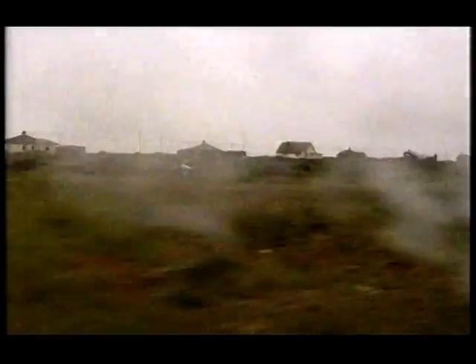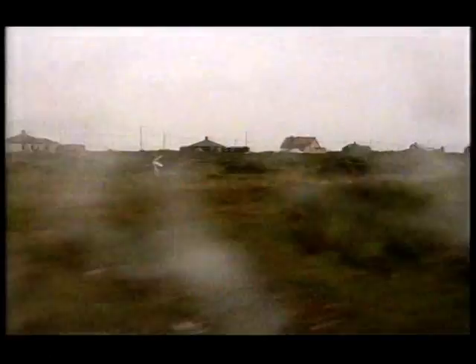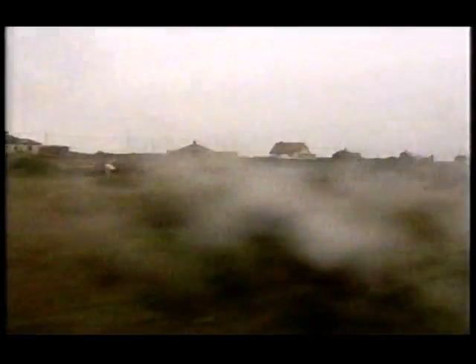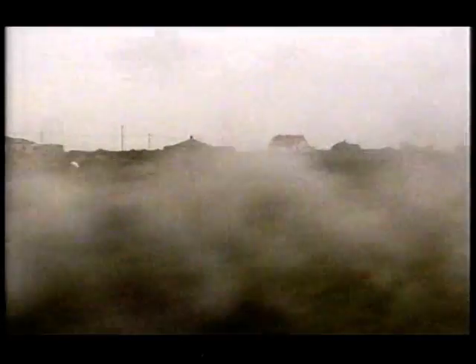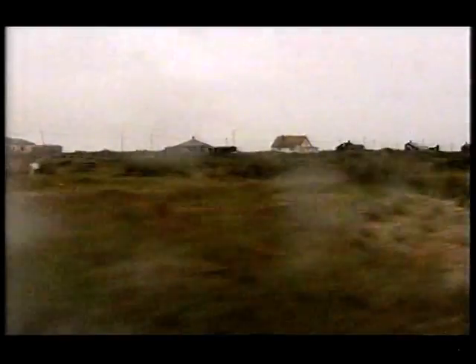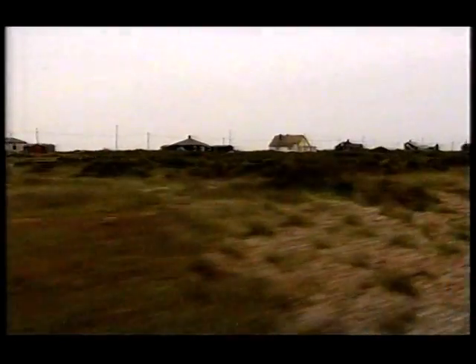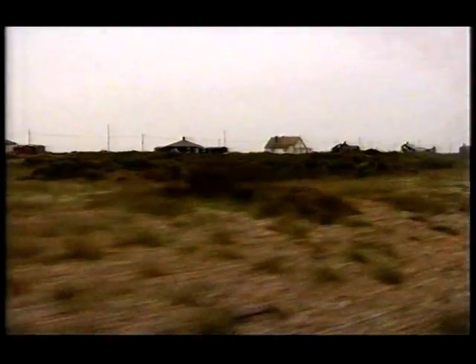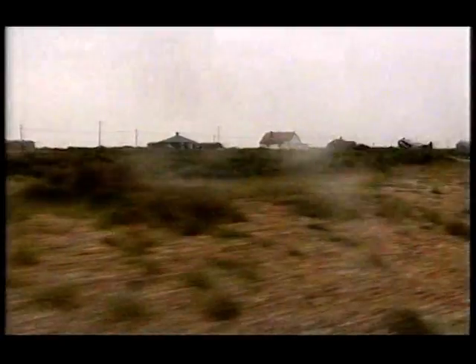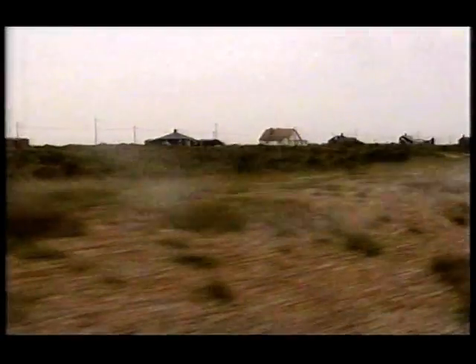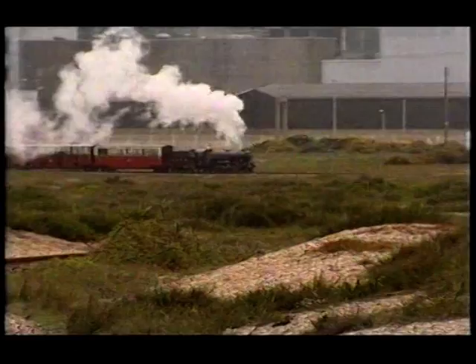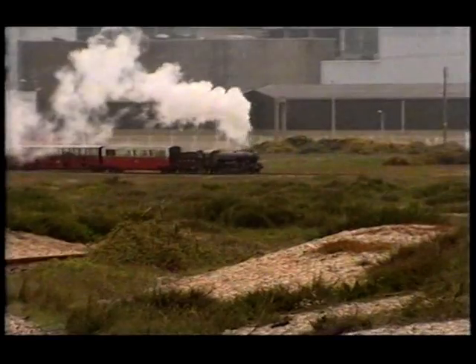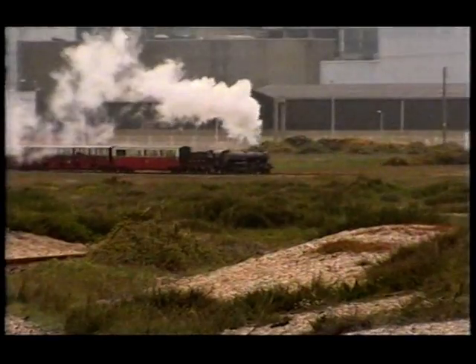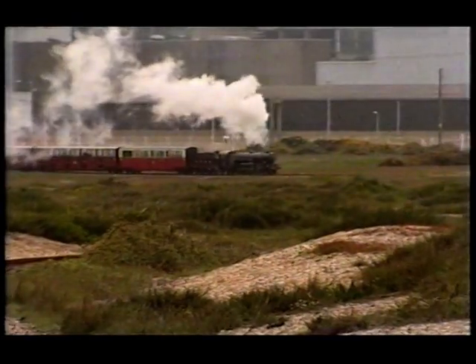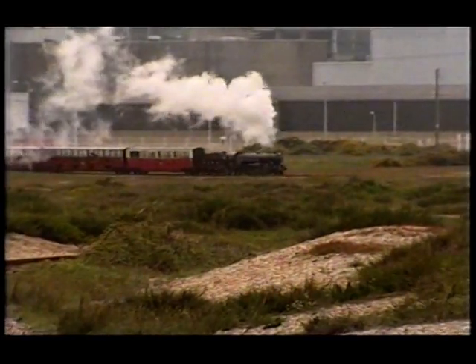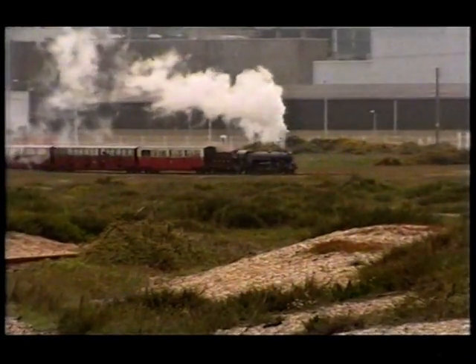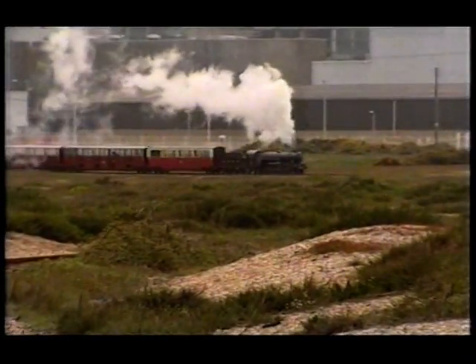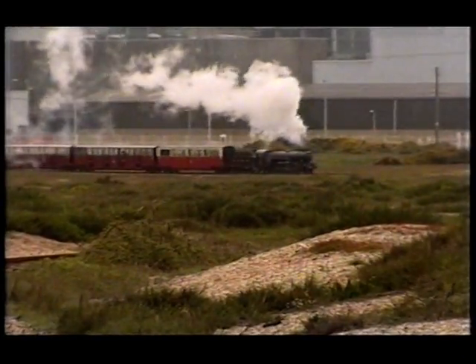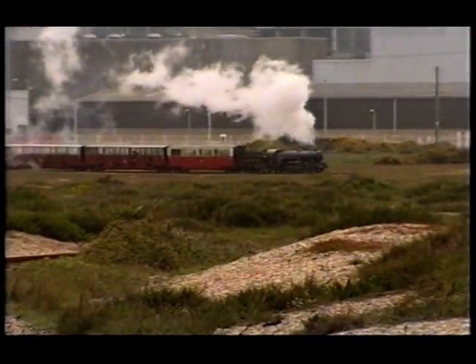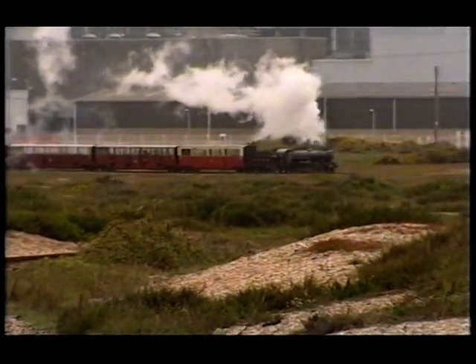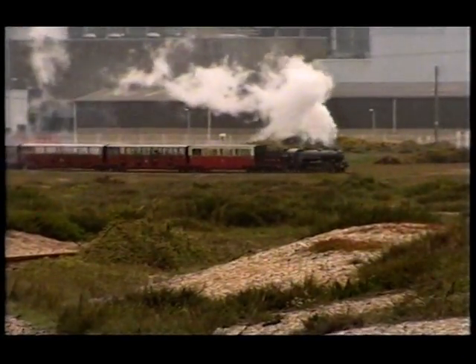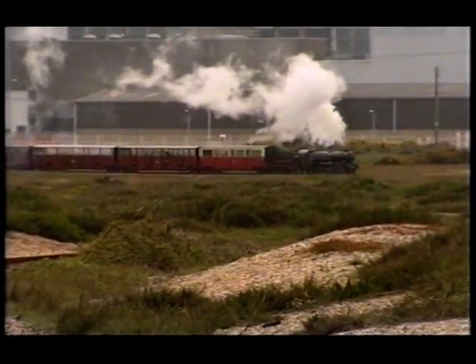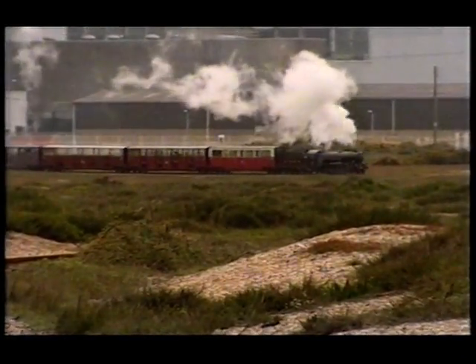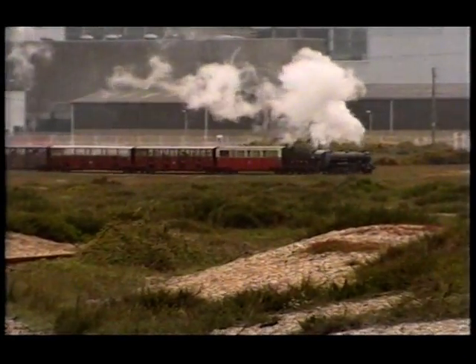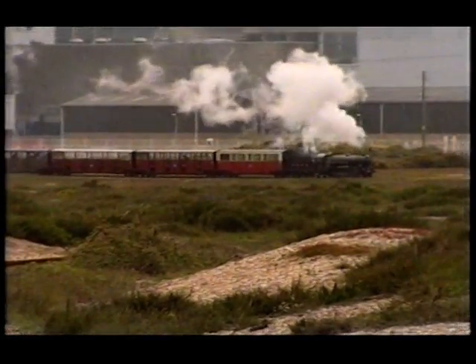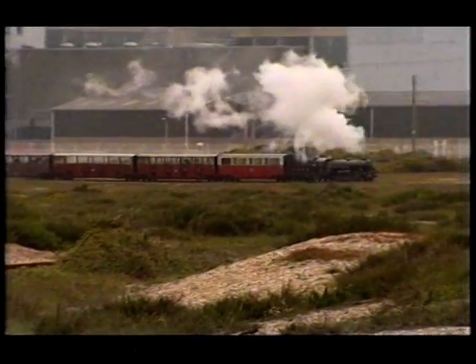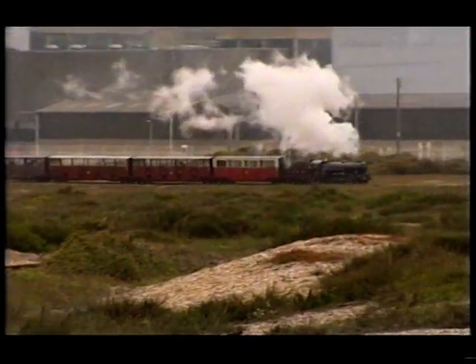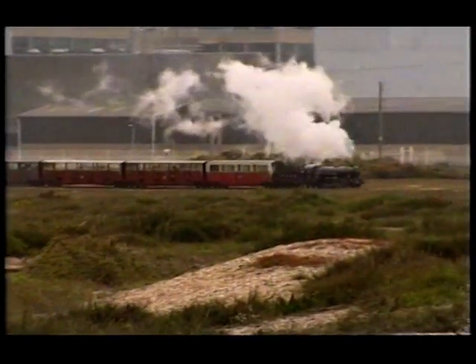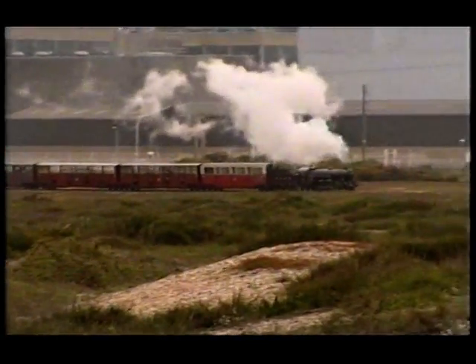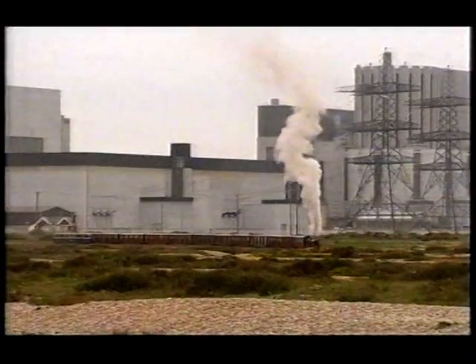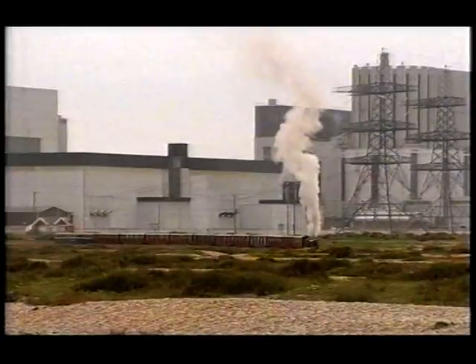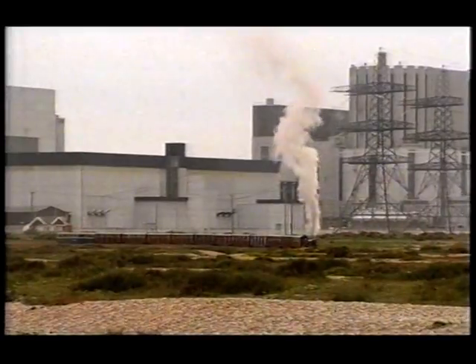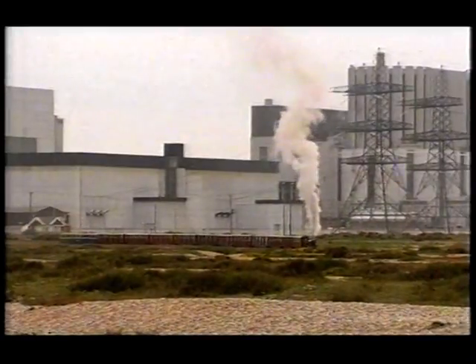But the war ran the Romney-Hythe-Dungeness railway into the ground, and it didn't open to the public until two years after the end of the conflict.